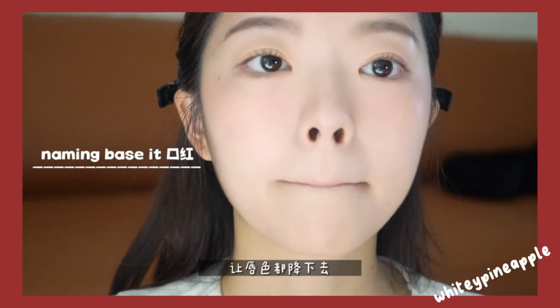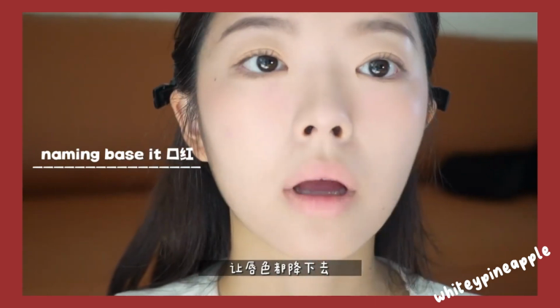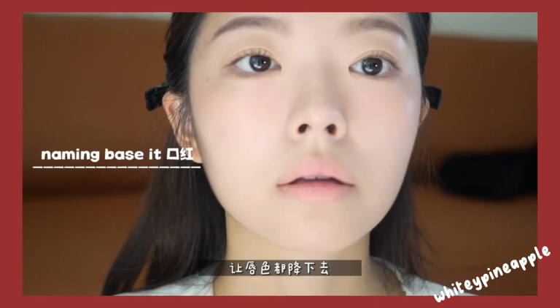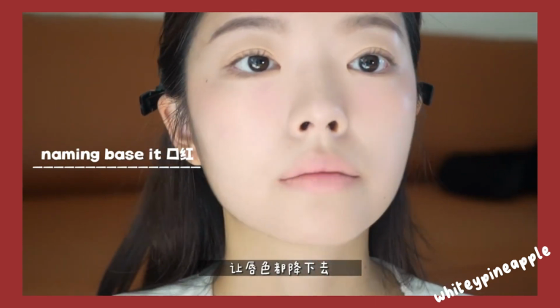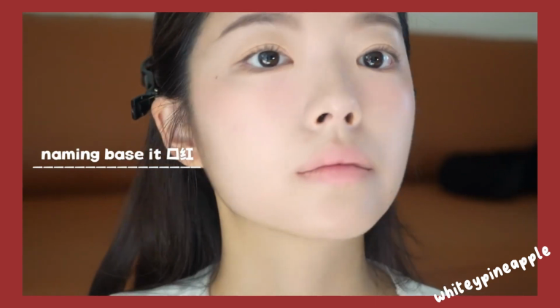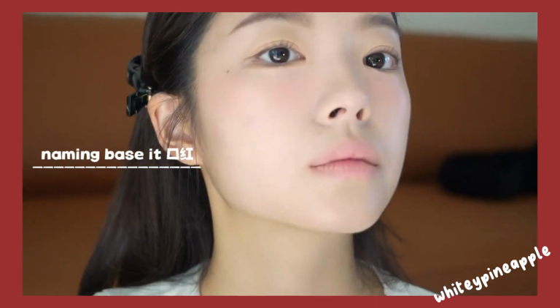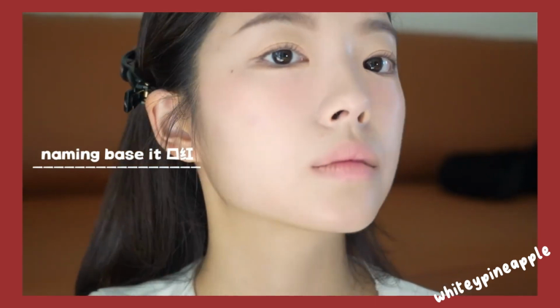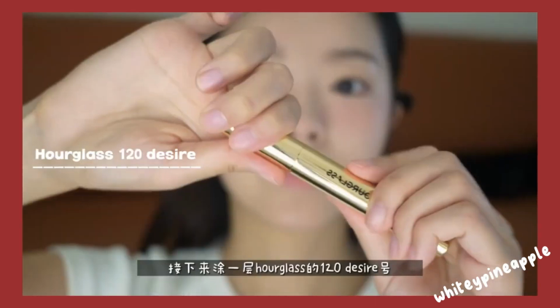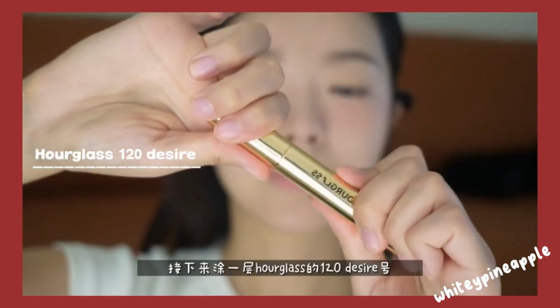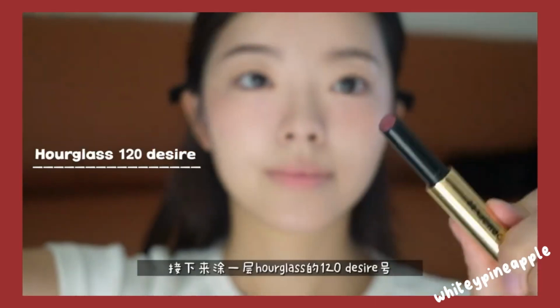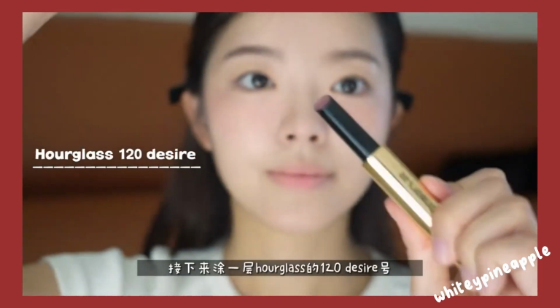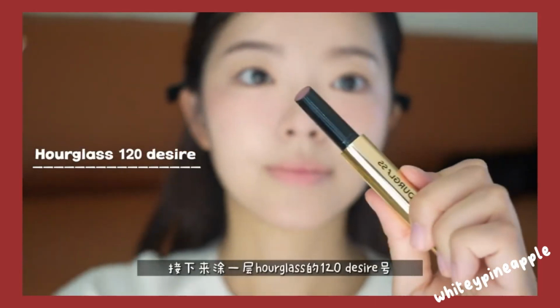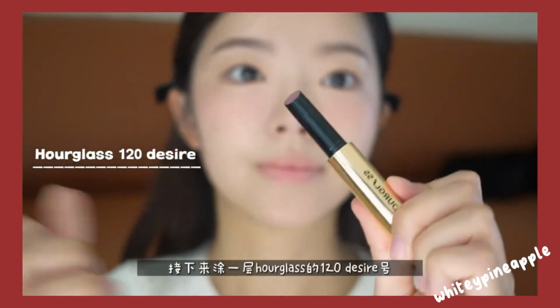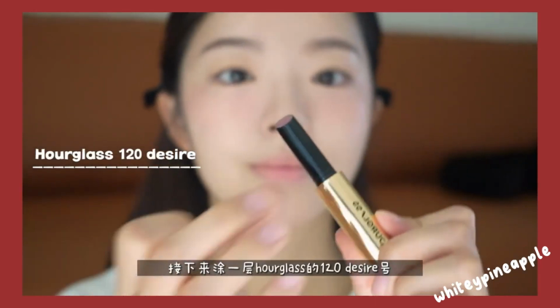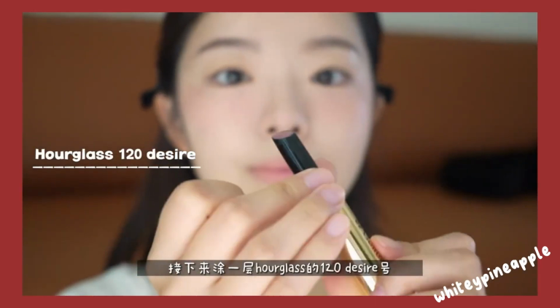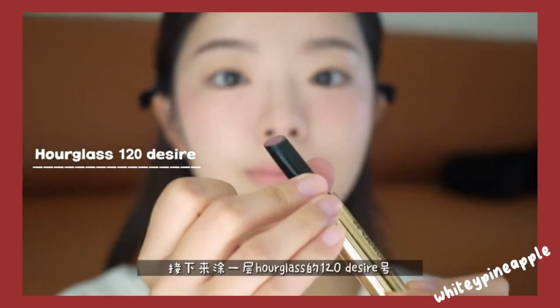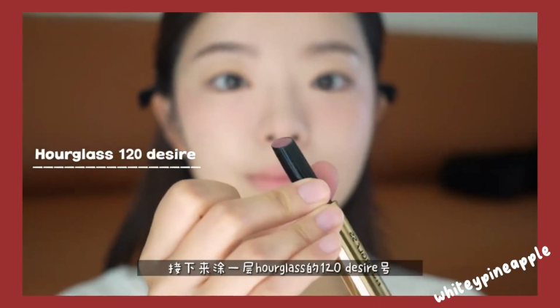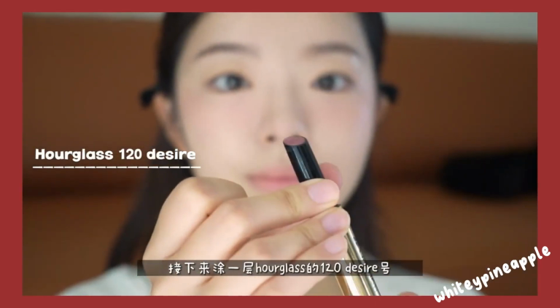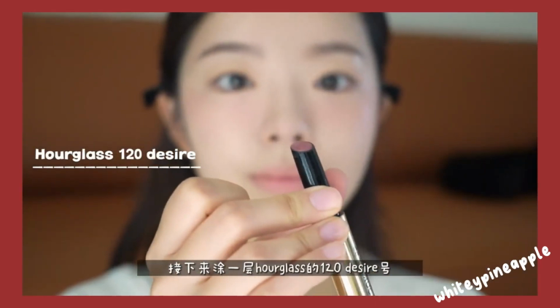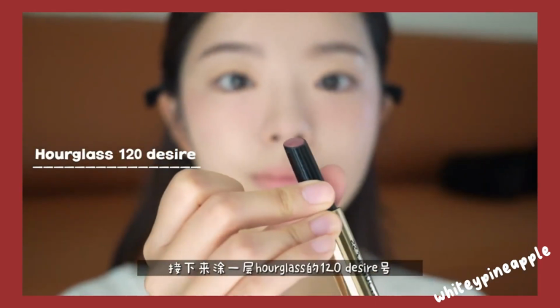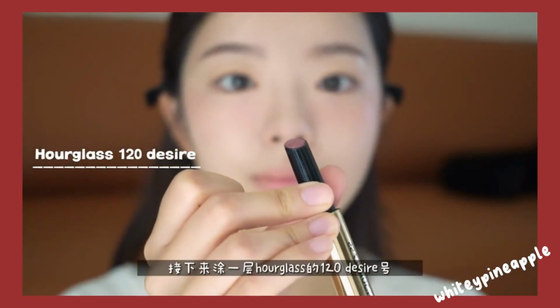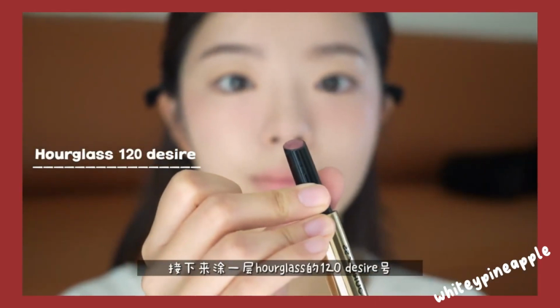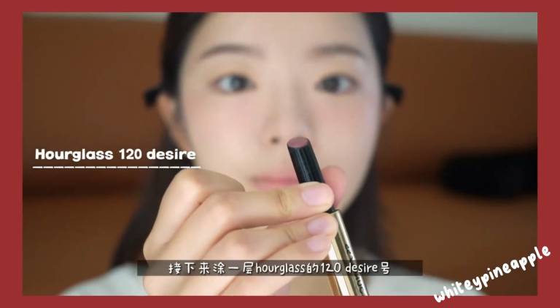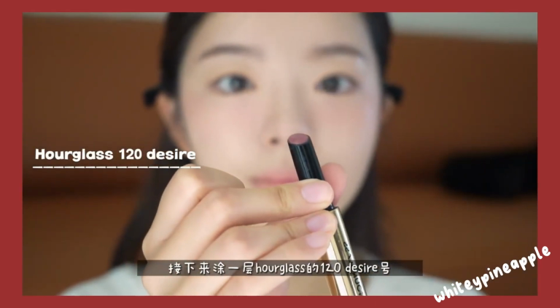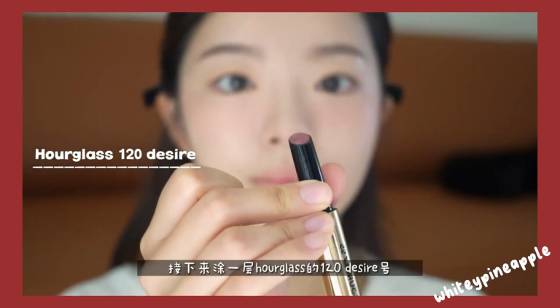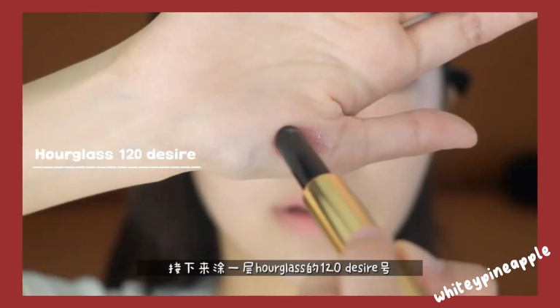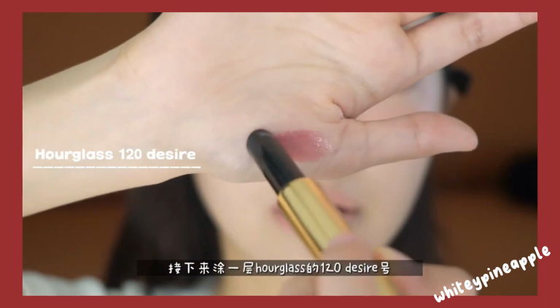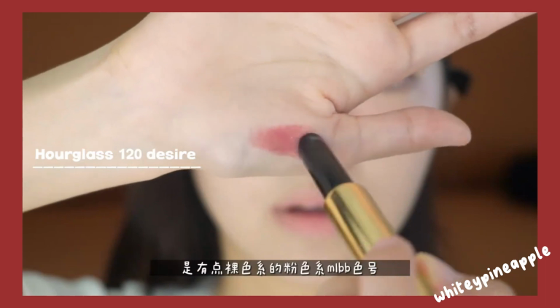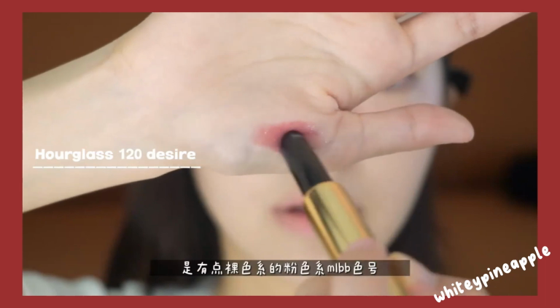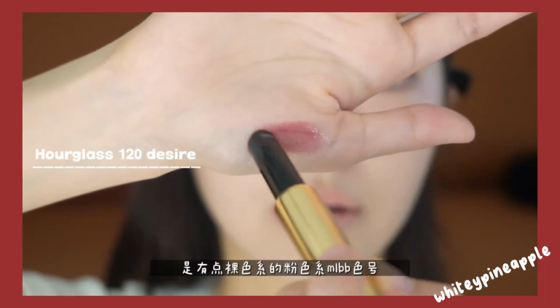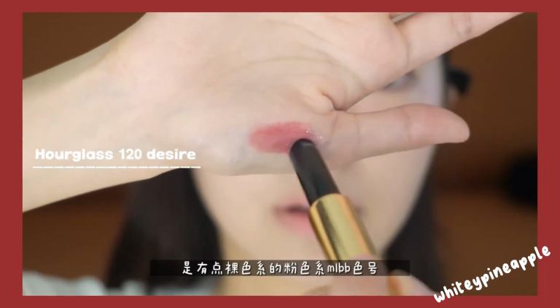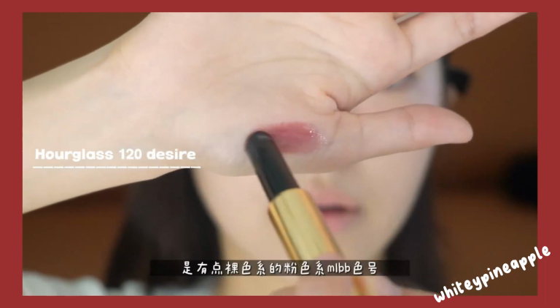Step nine: lipstick or lip gloss. Choose a lip color that suits your preference and apply it to your lips using a lip brush or directly from the tube. Blot your lips with a tissue and reapply for a longer-lasting color.